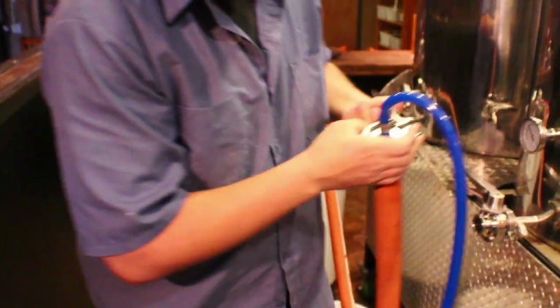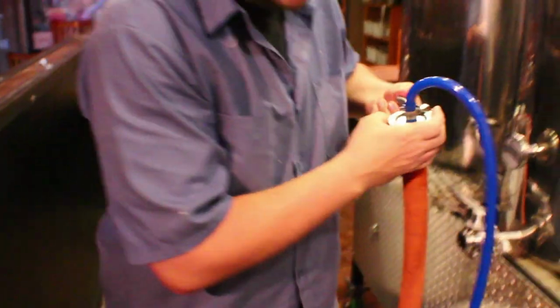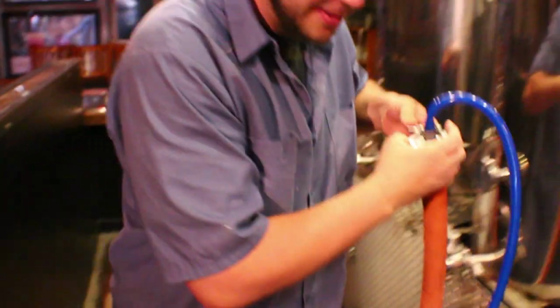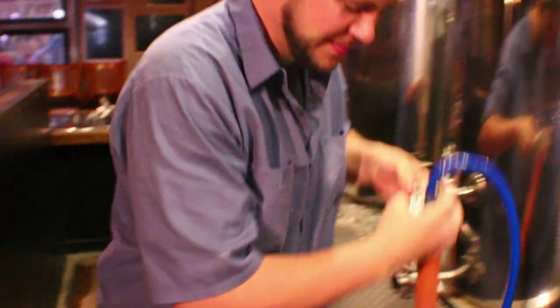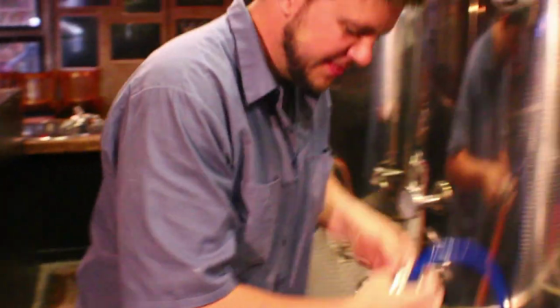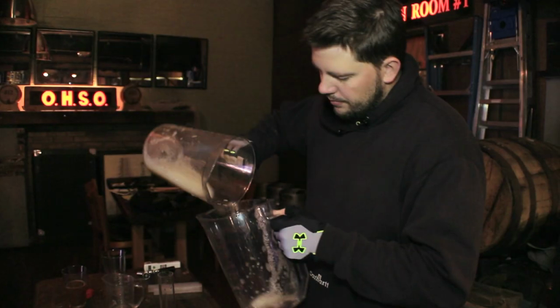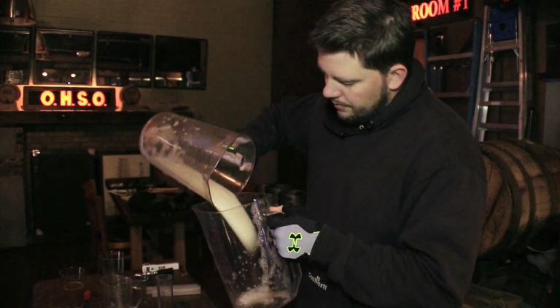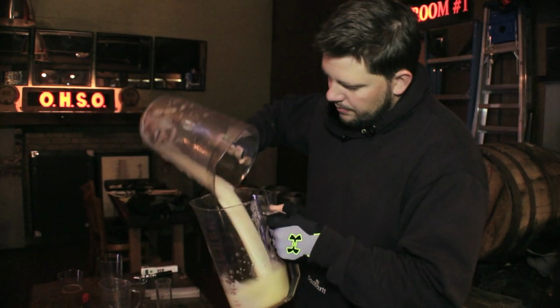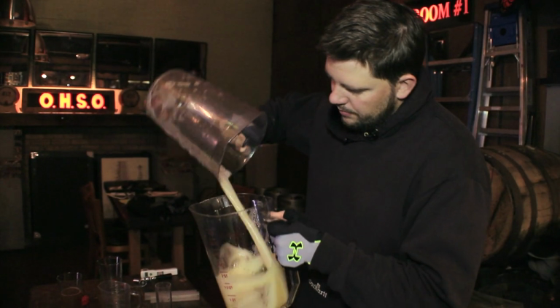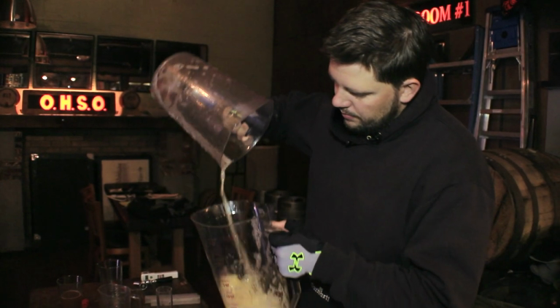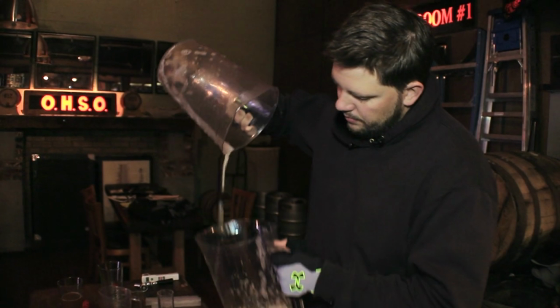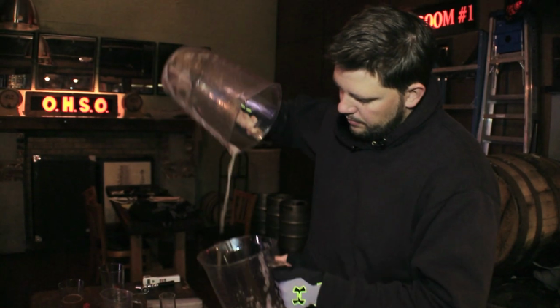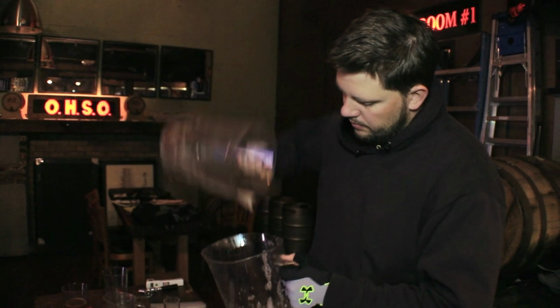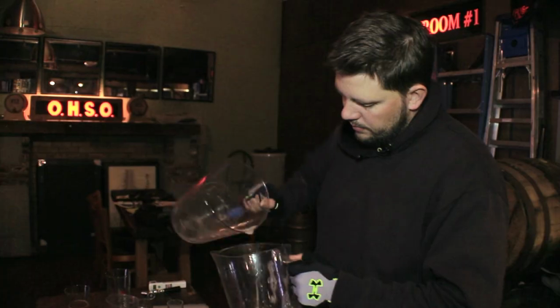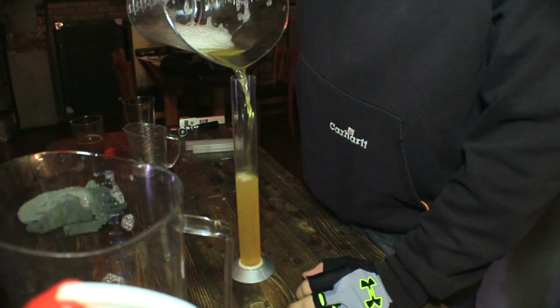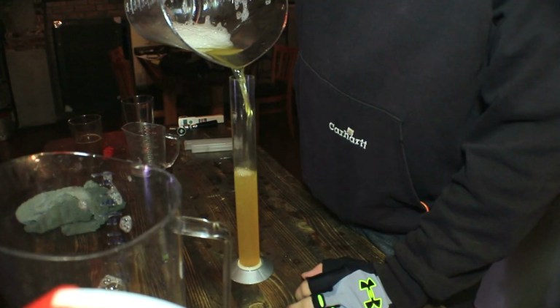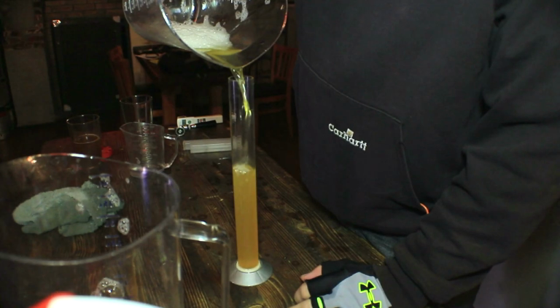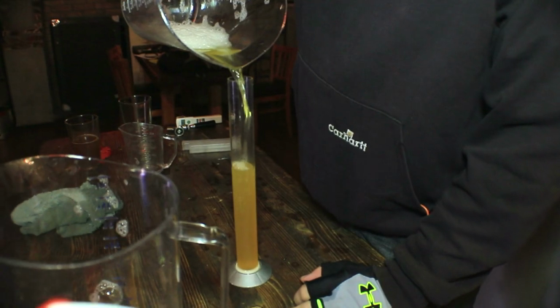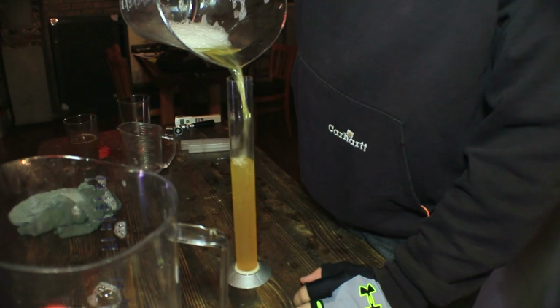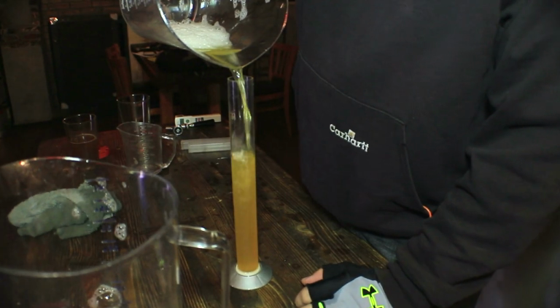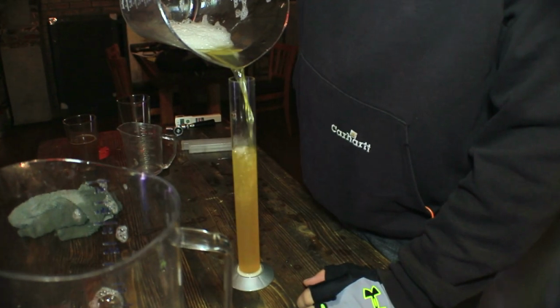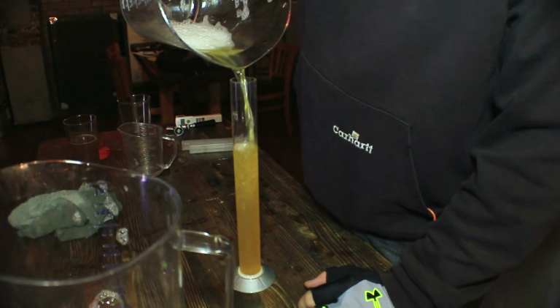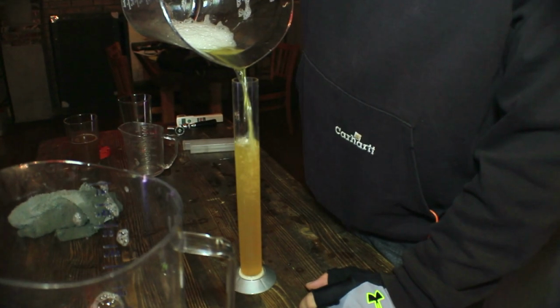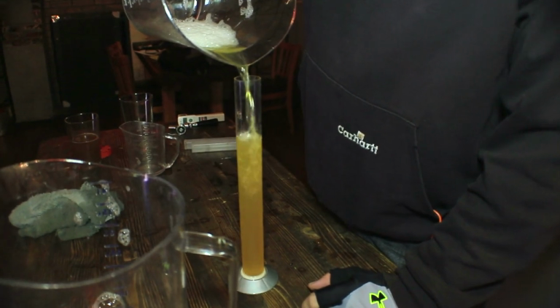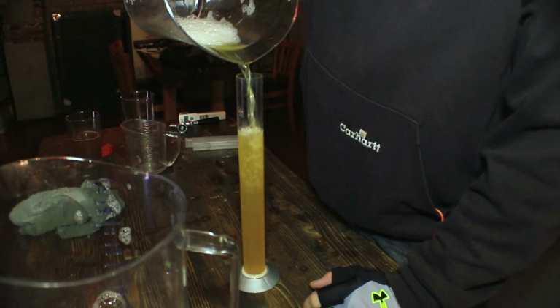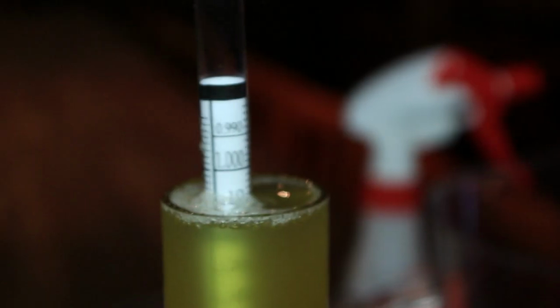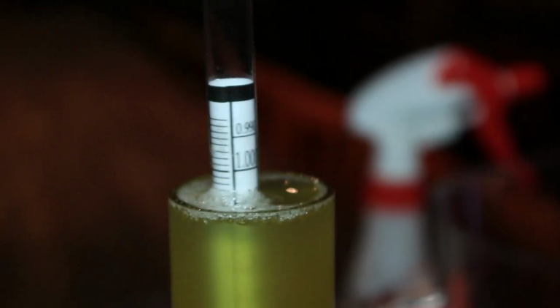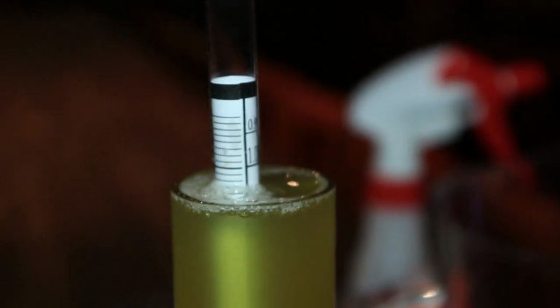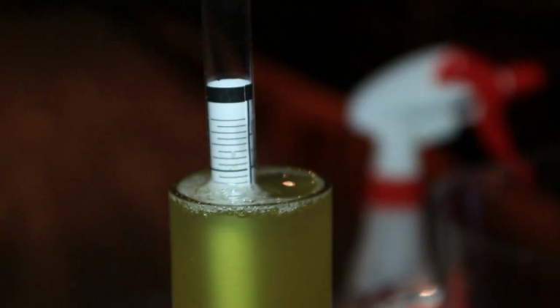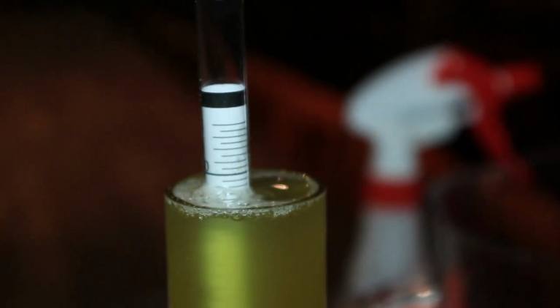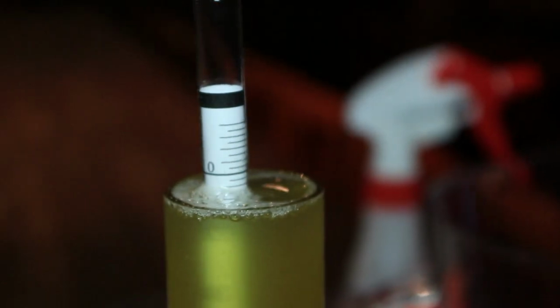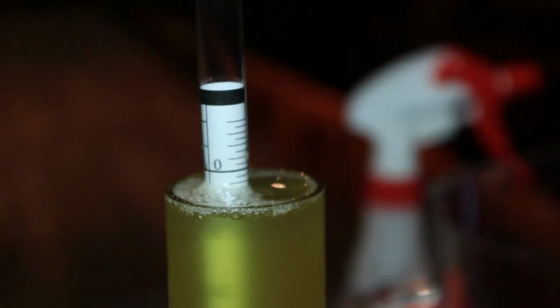We will then take an original gravity reading, measuring the density of the sugars in solution.